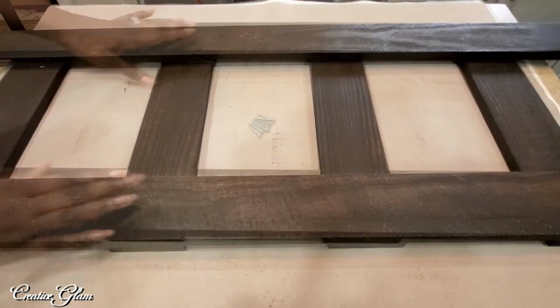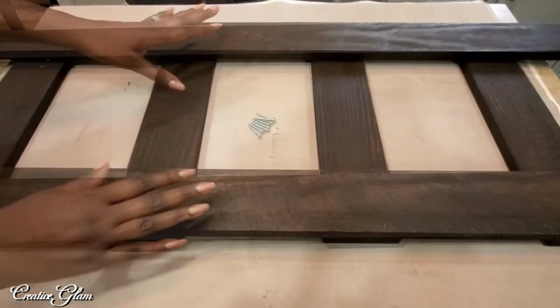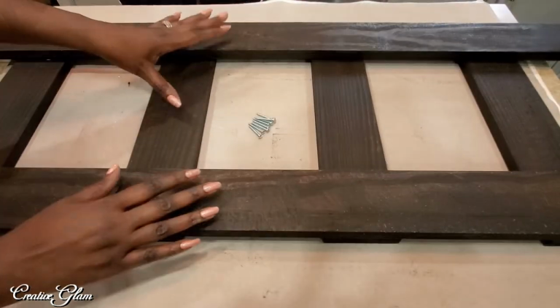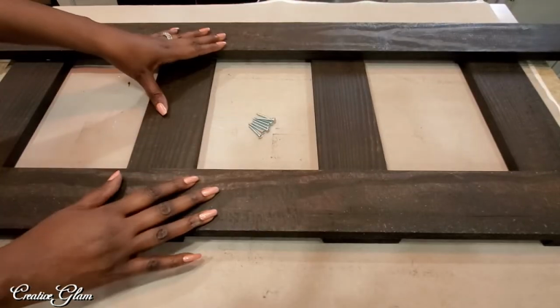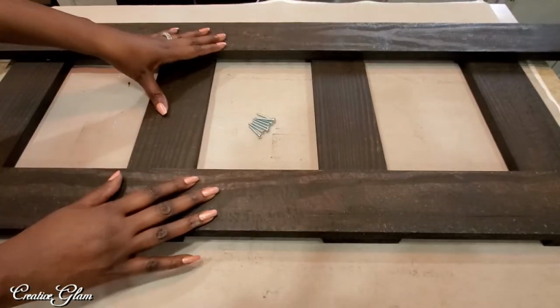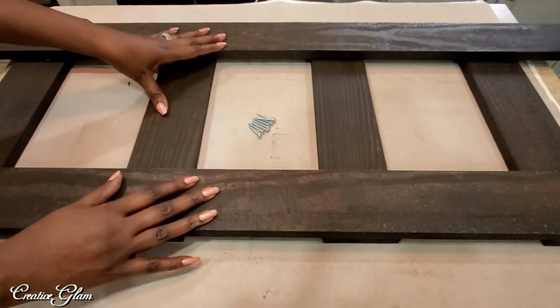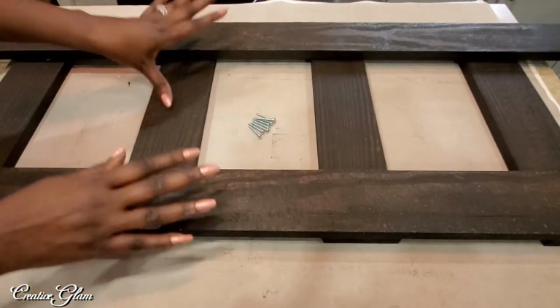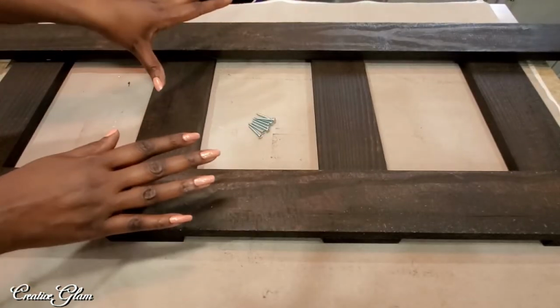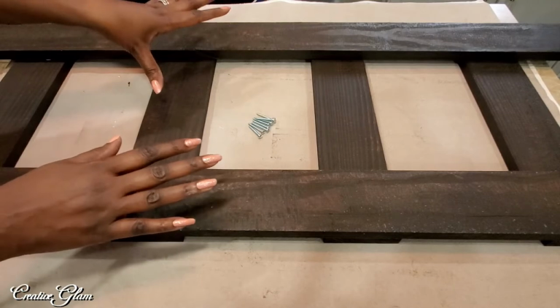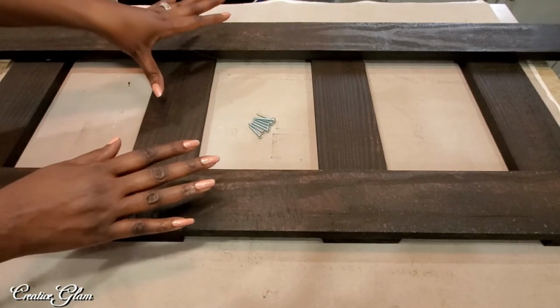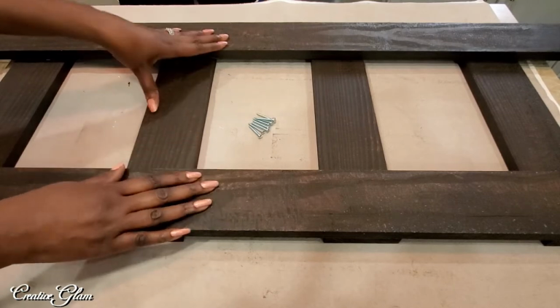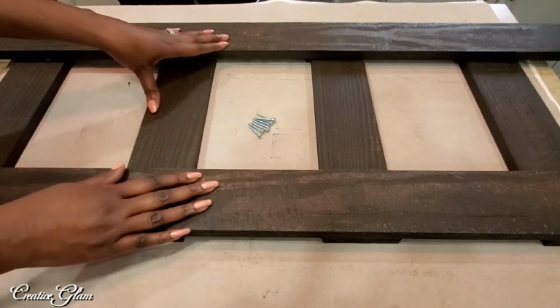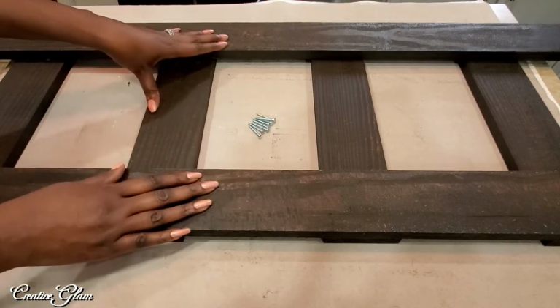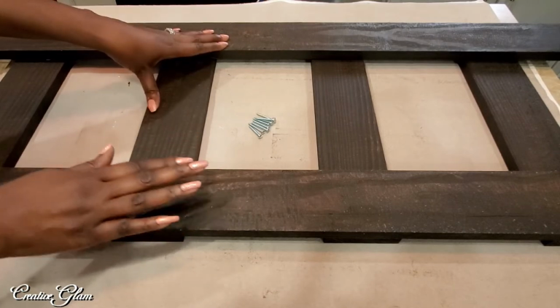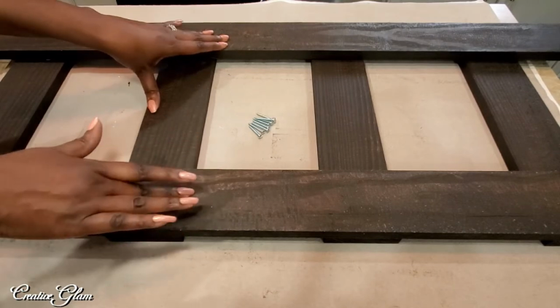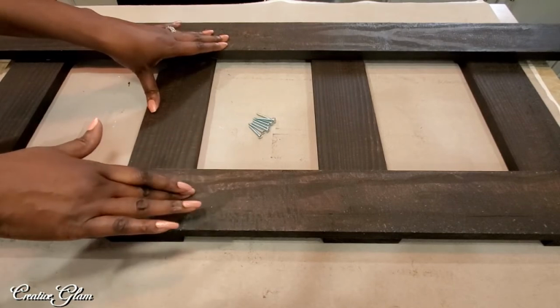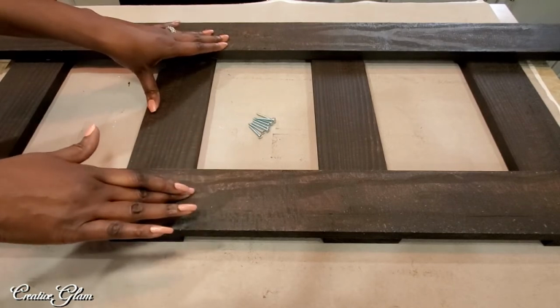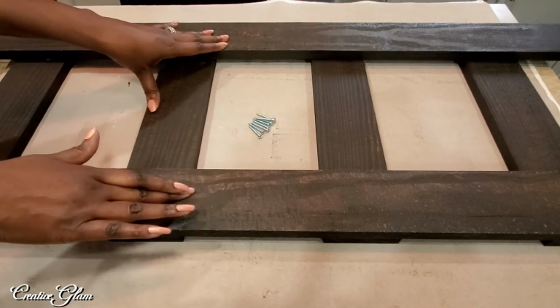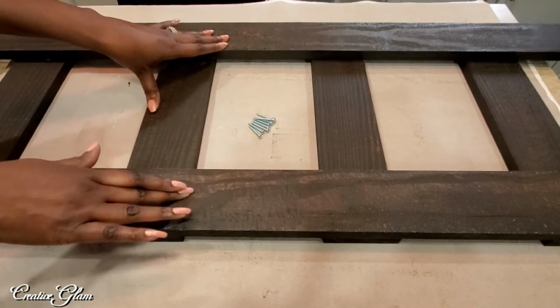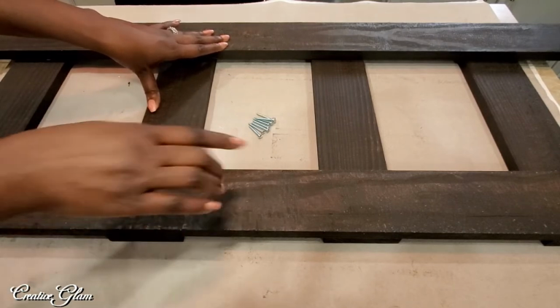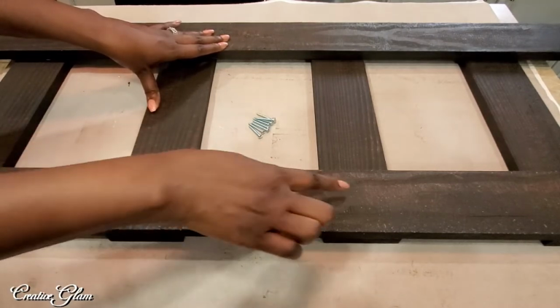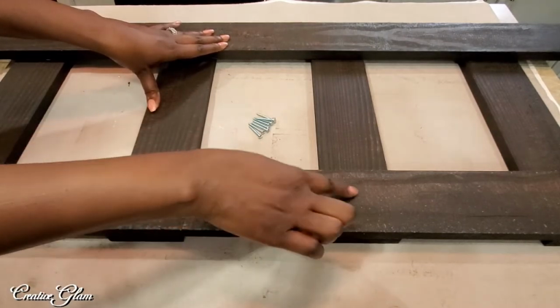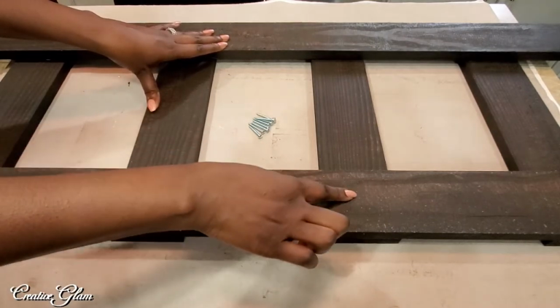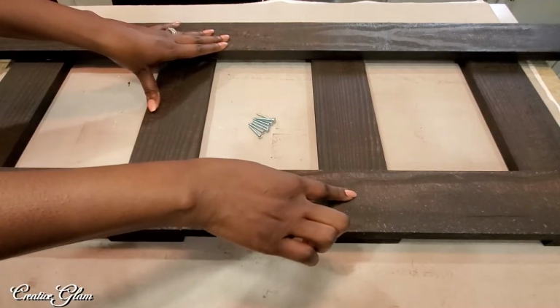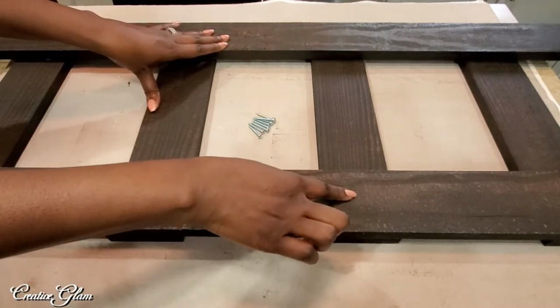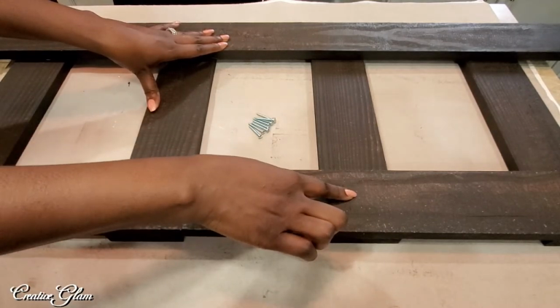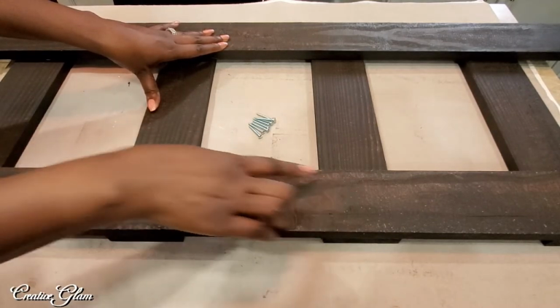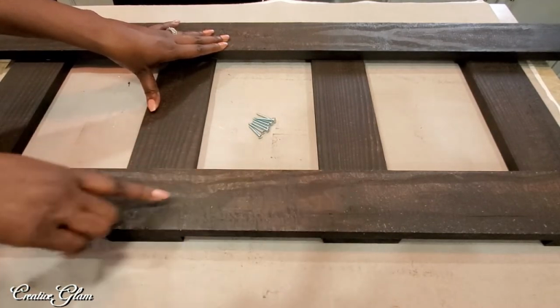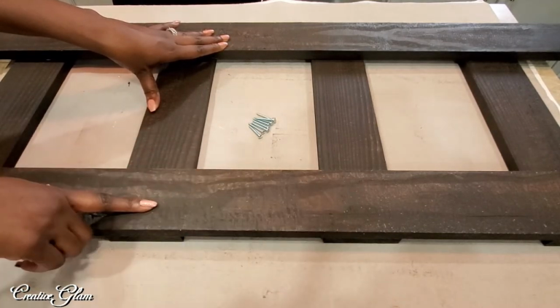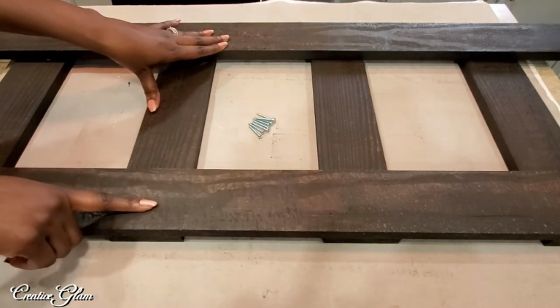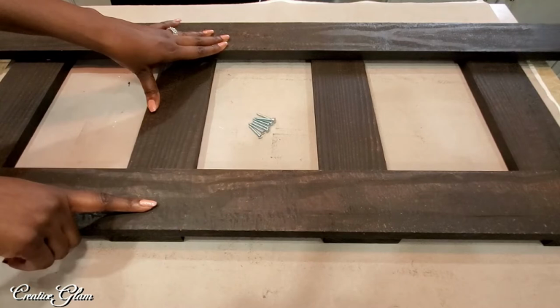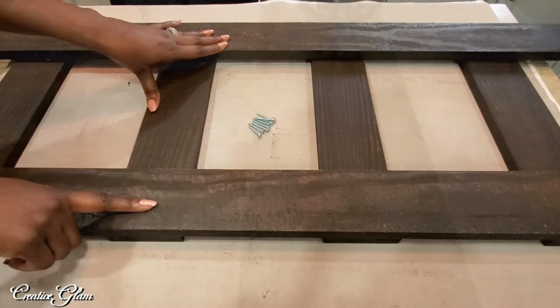The wood glue is dry and I've flipped it over. Now I'm going to add a screw in the back for just additional support.